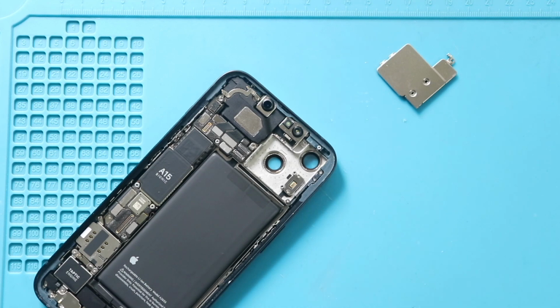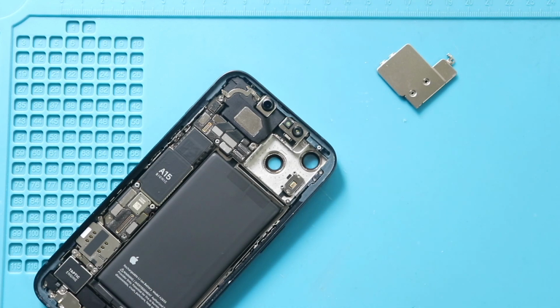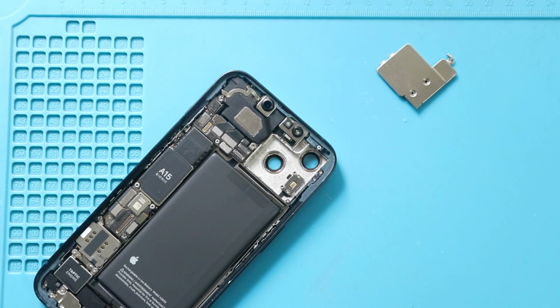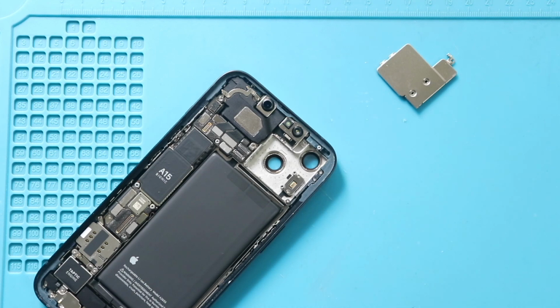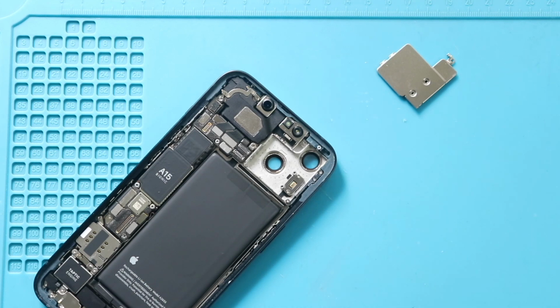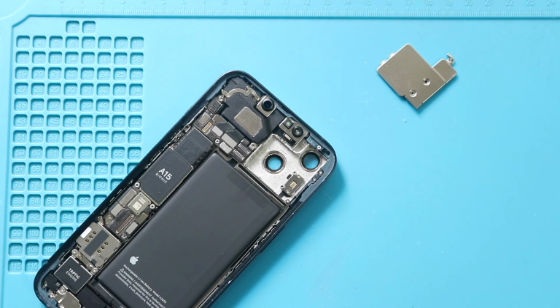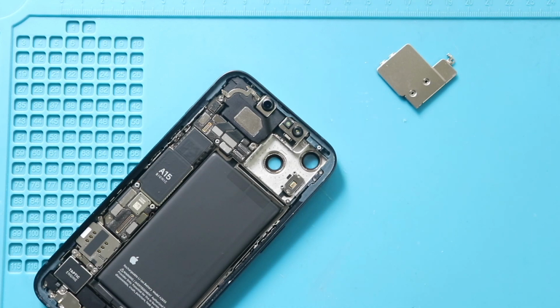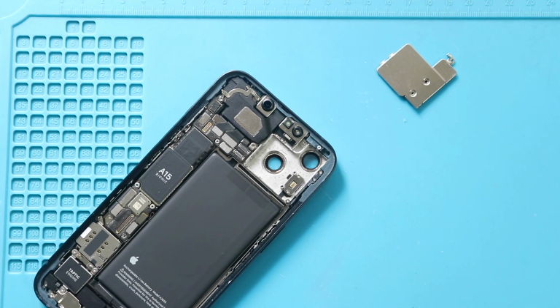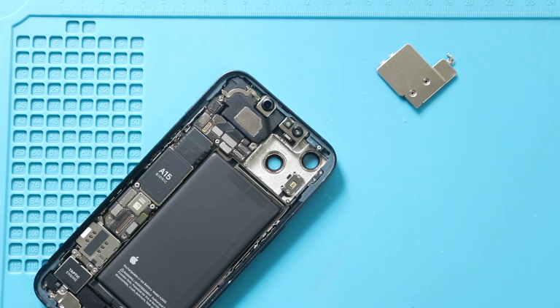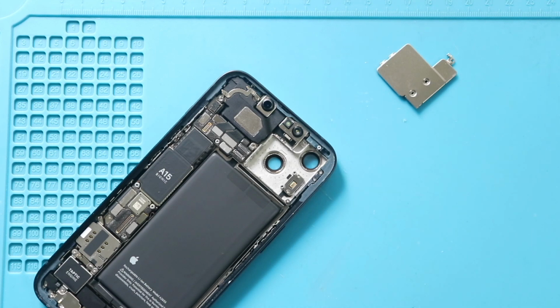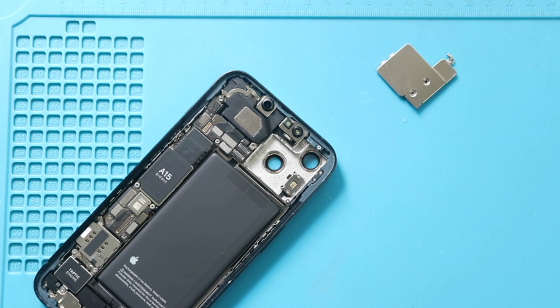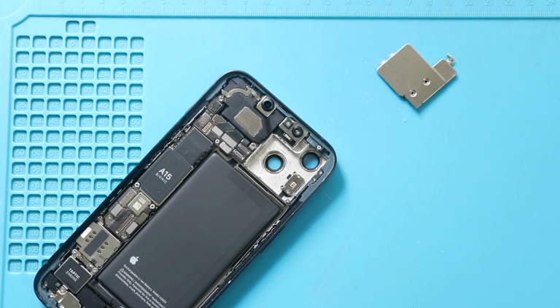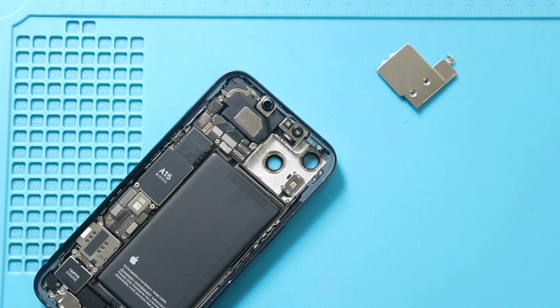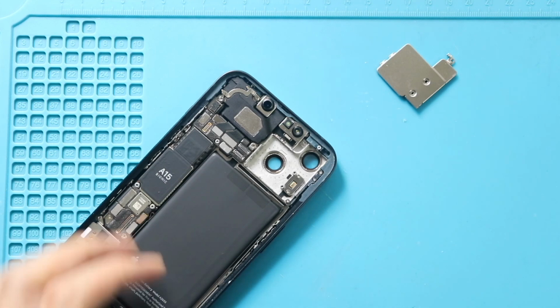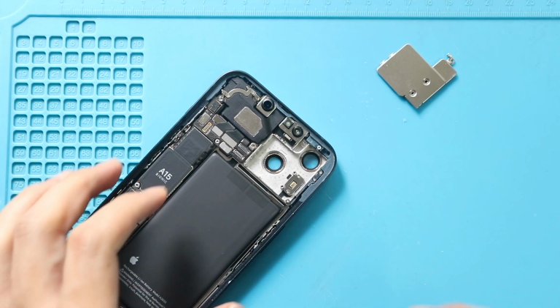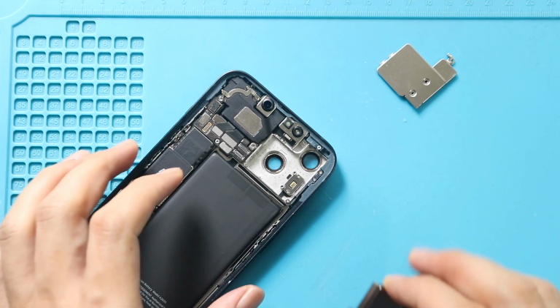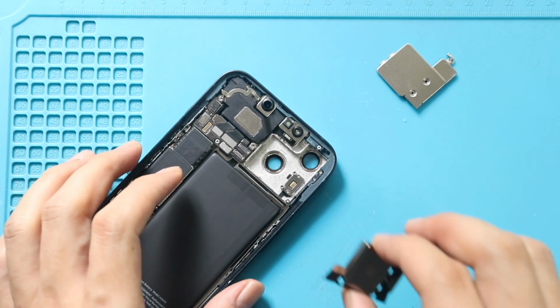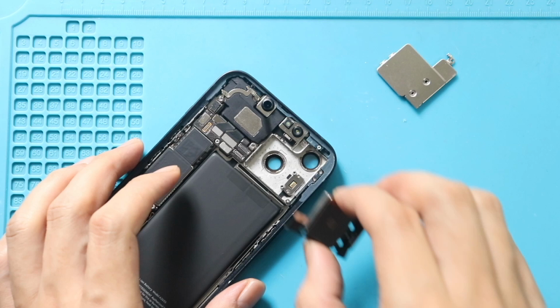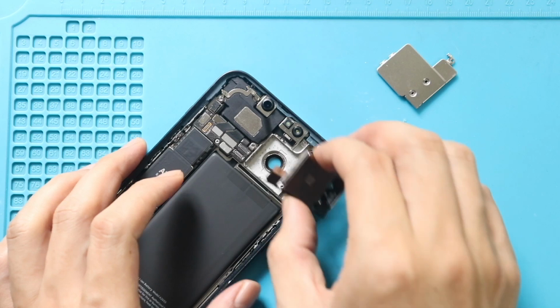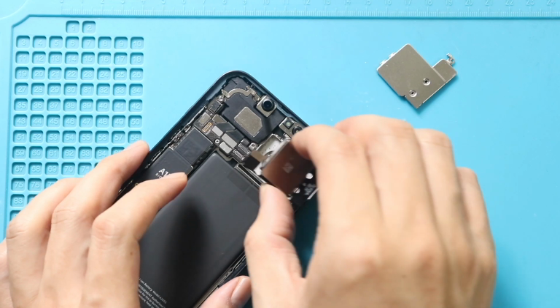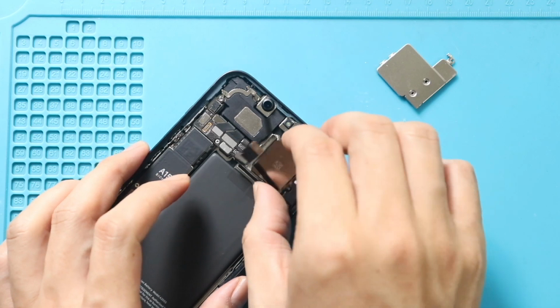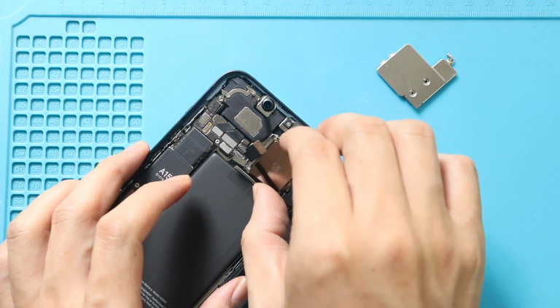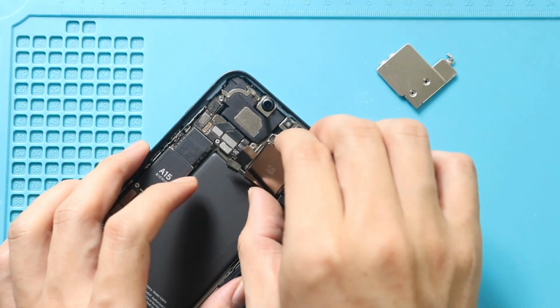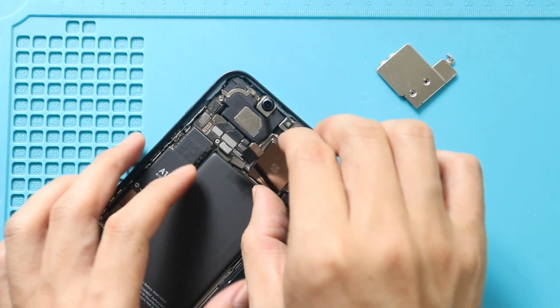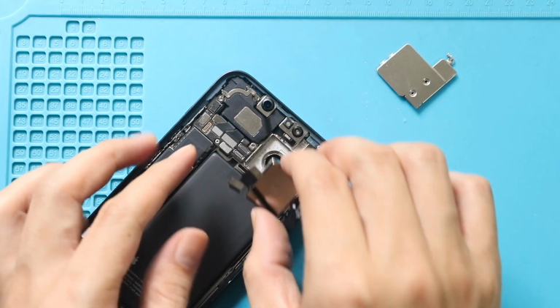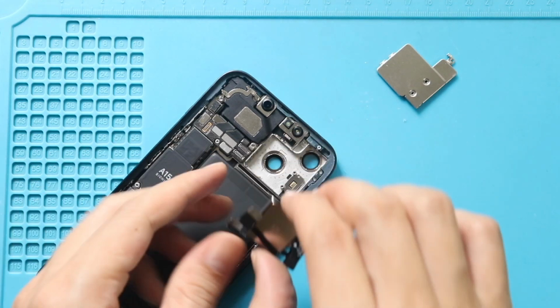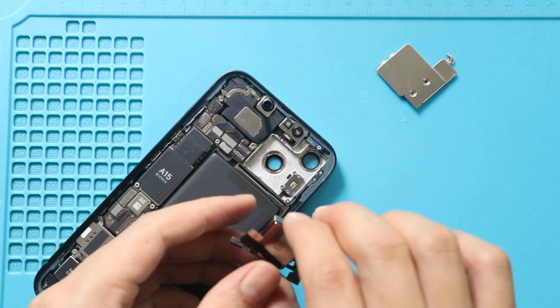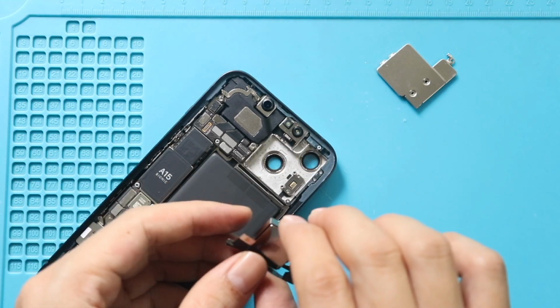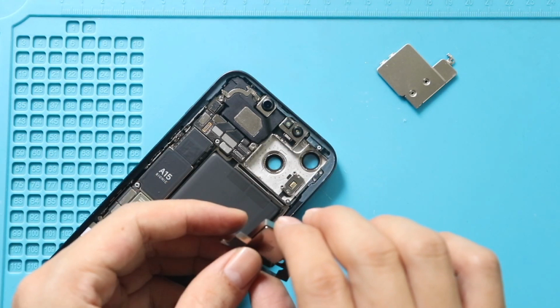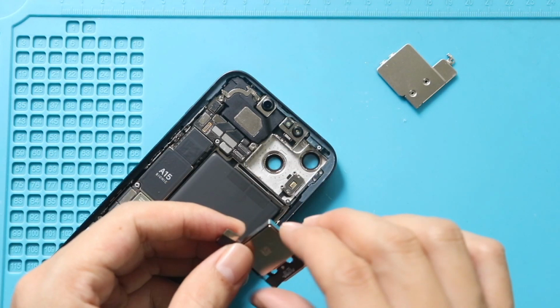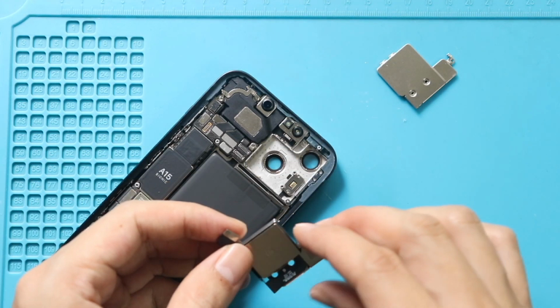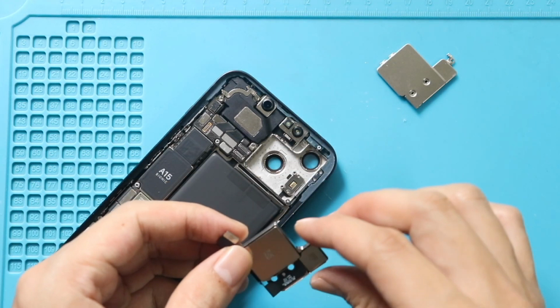Next, place the new camera module, and then secure both plugs to the logic board.